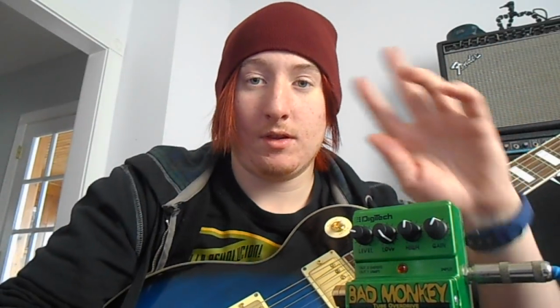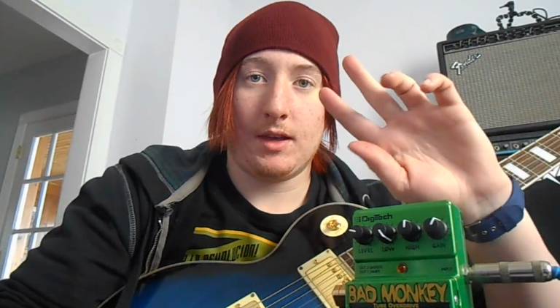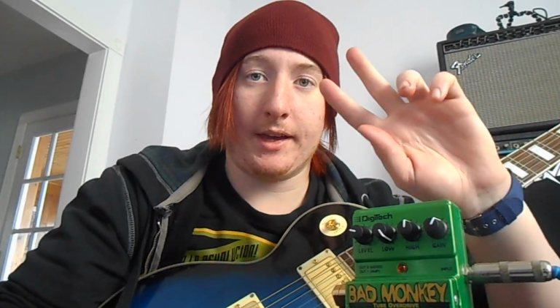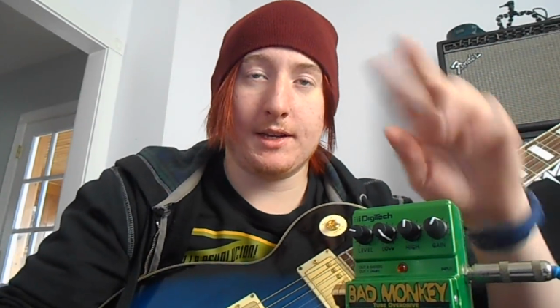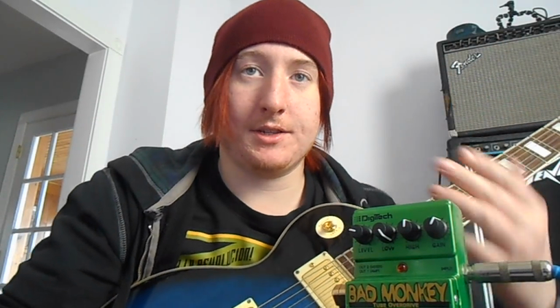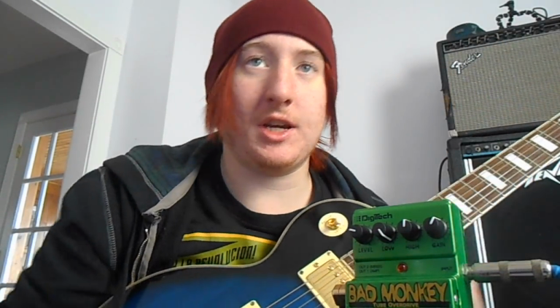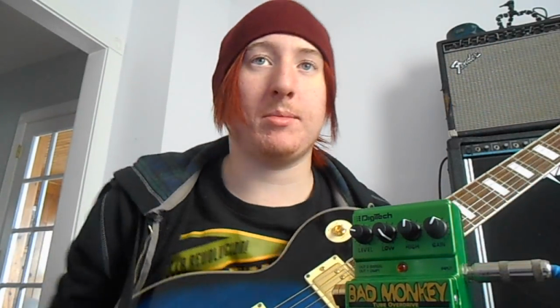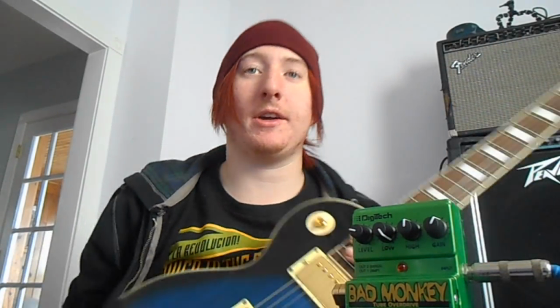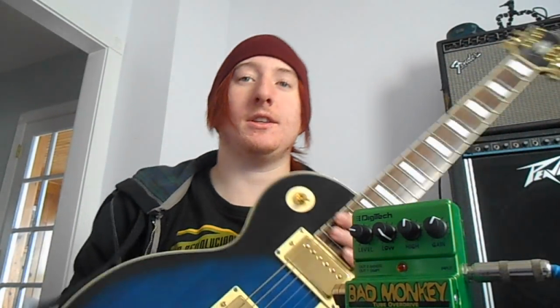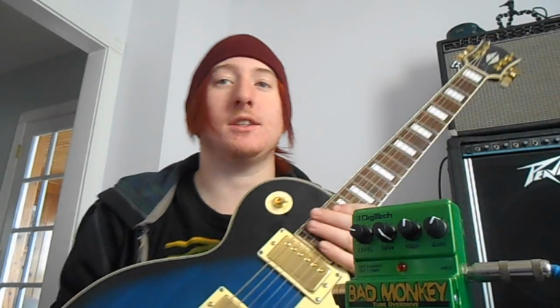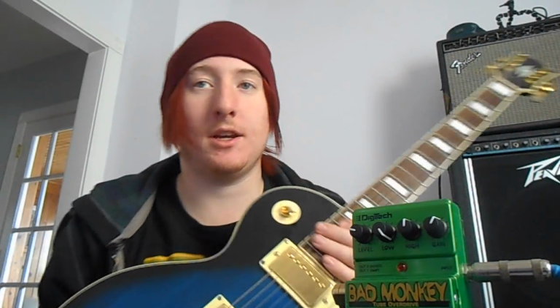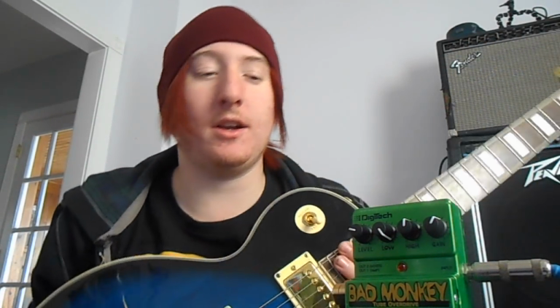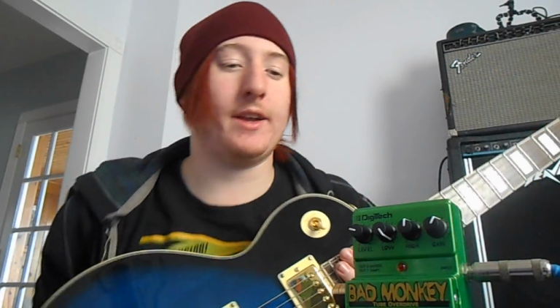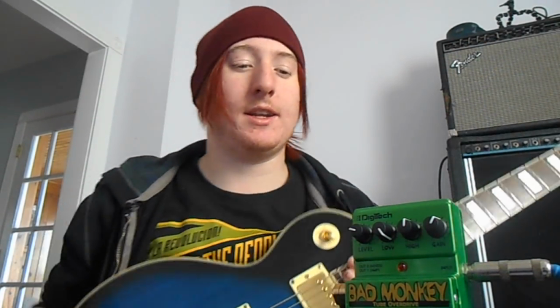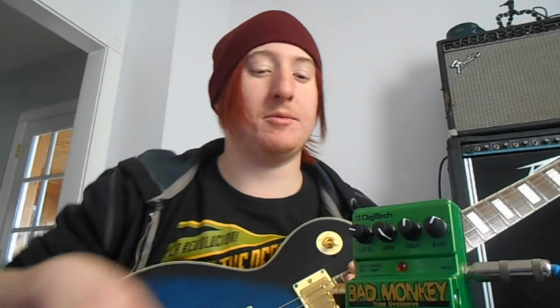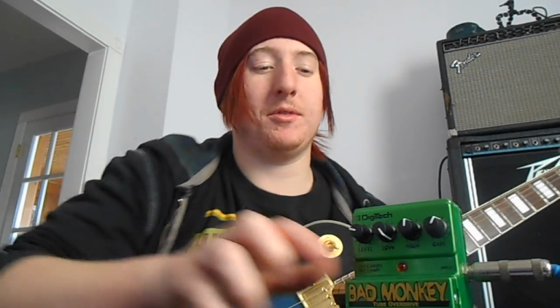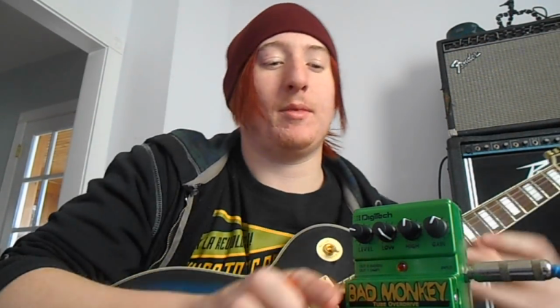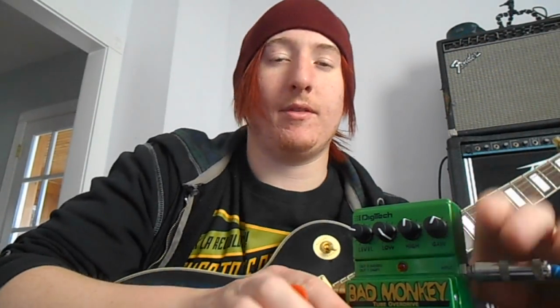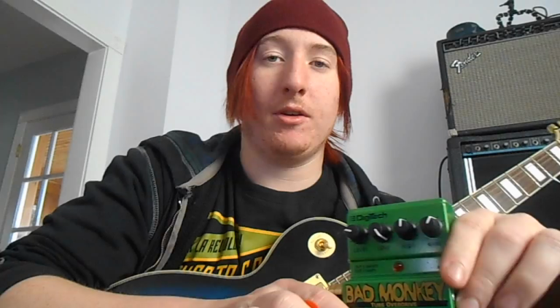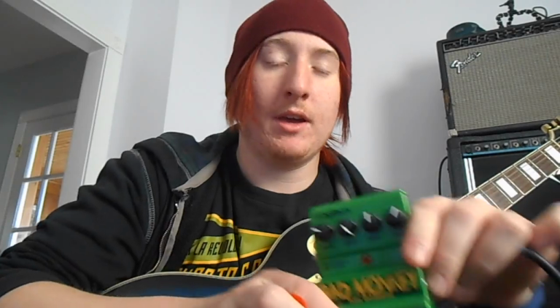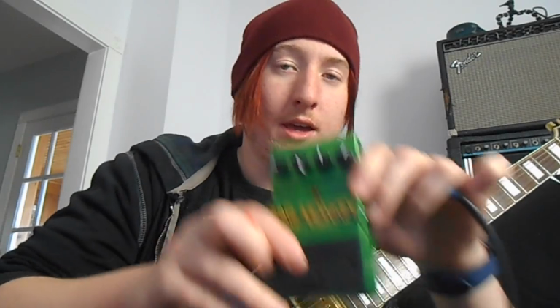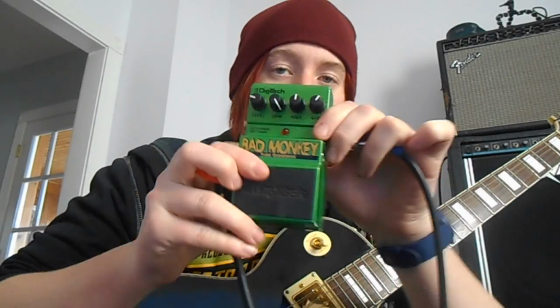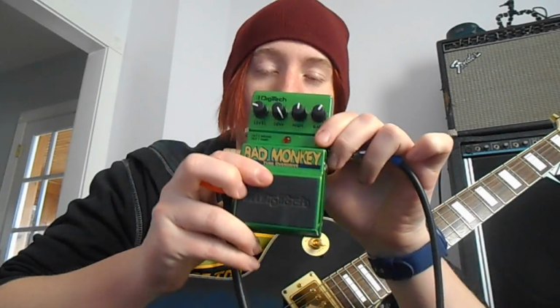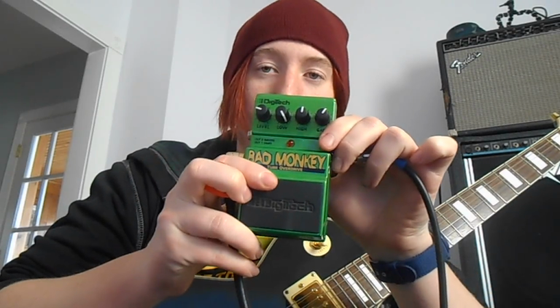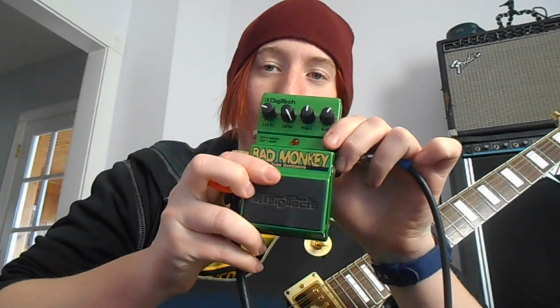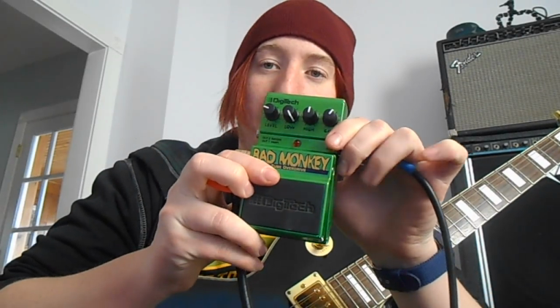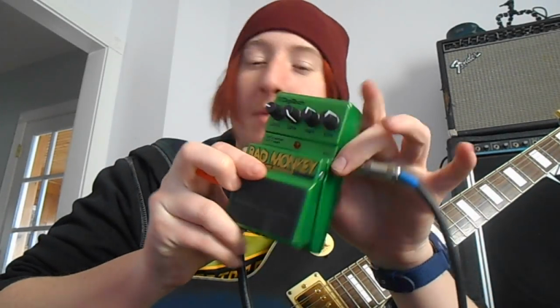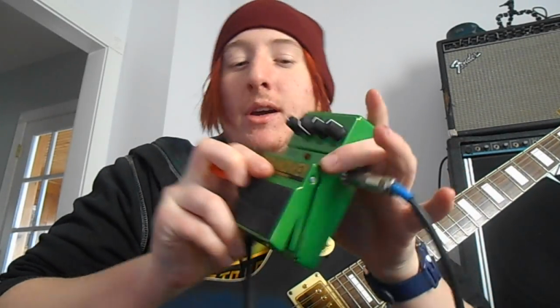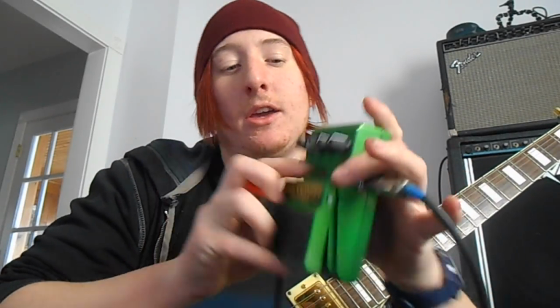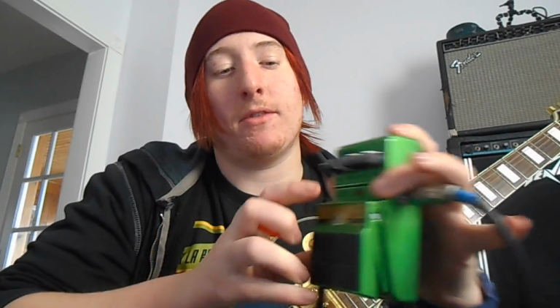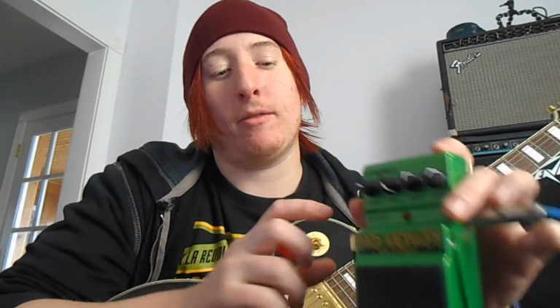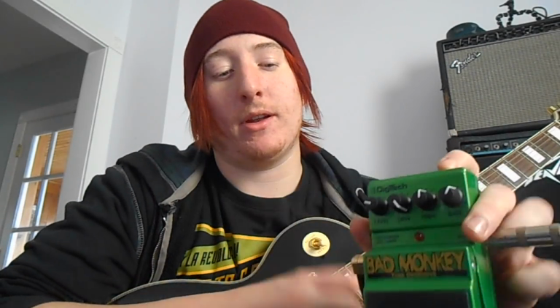Hey guys, it's Jack Punkington here and today I'm doing my review on my Bad Monkey overdrive pedal.